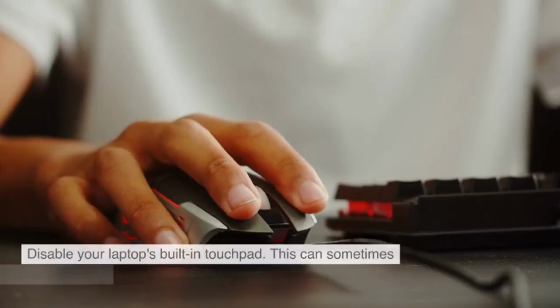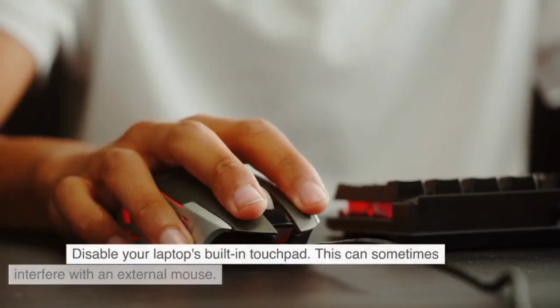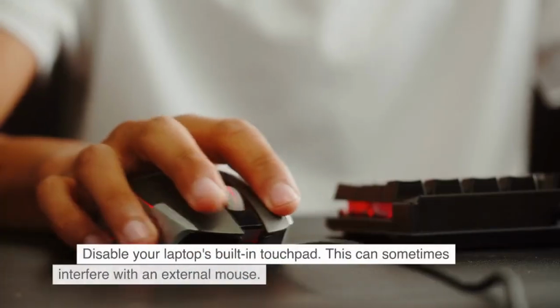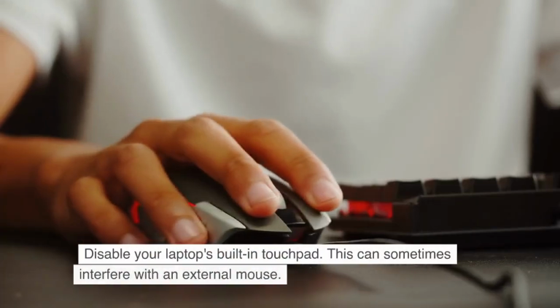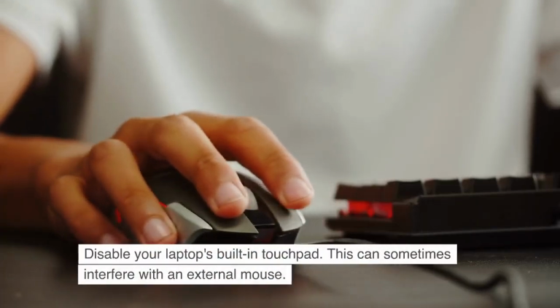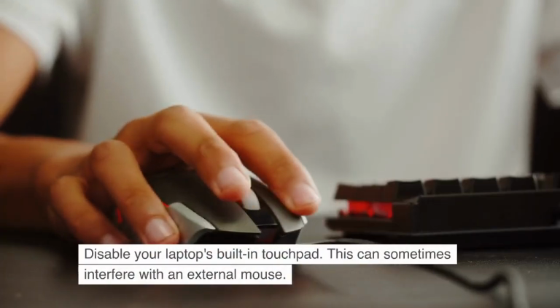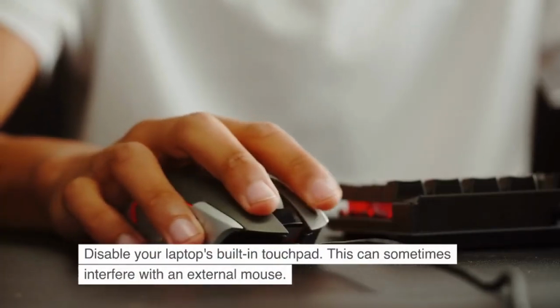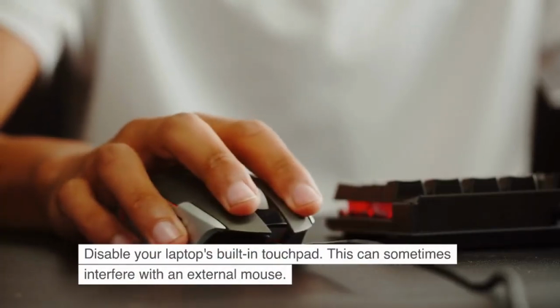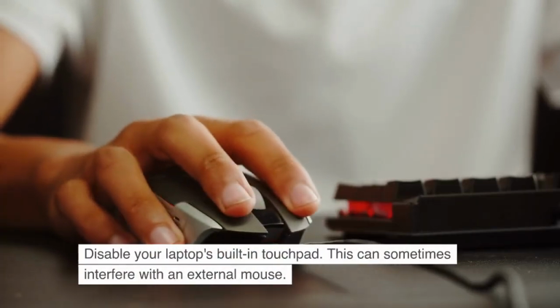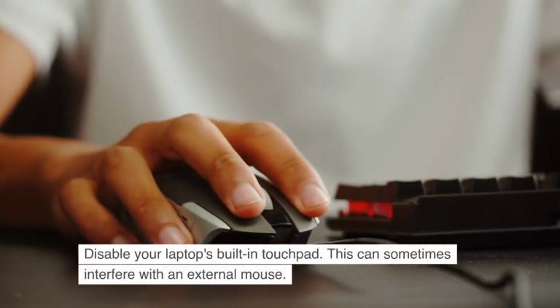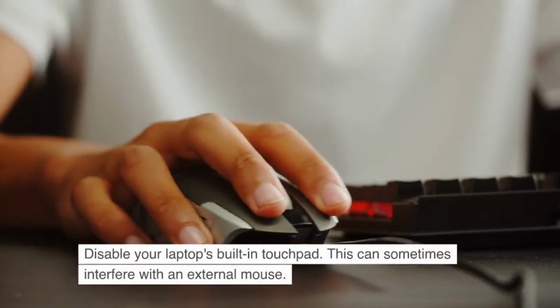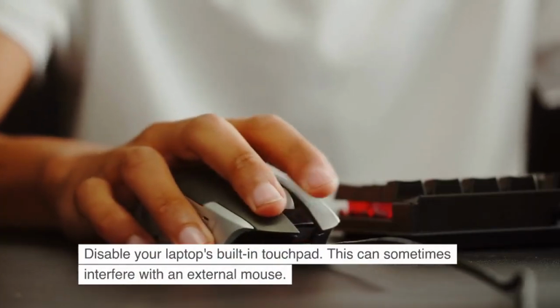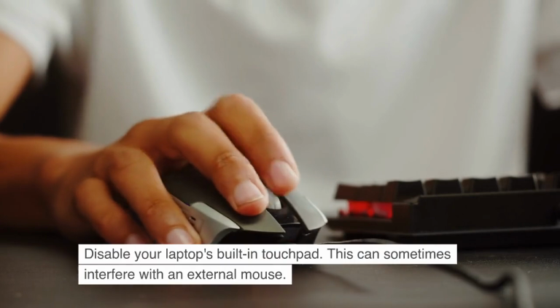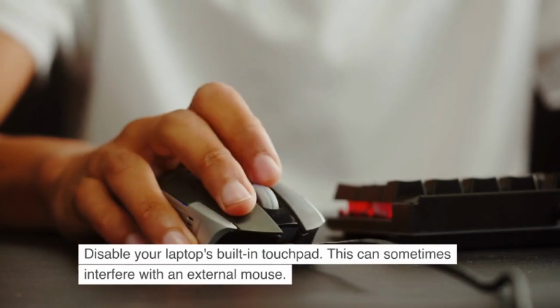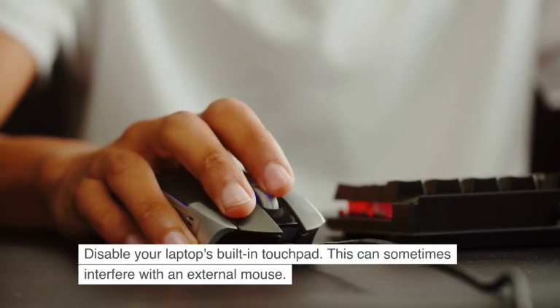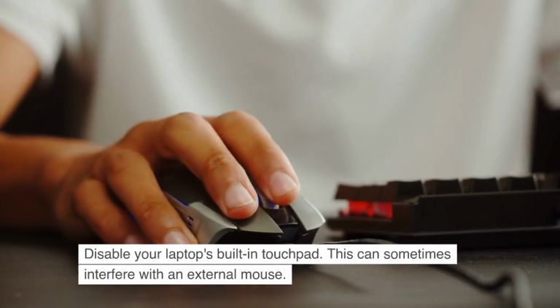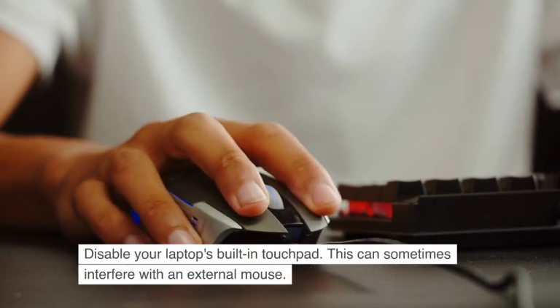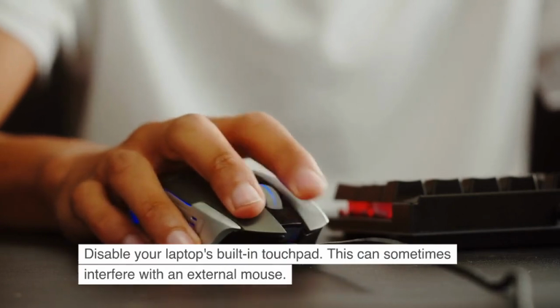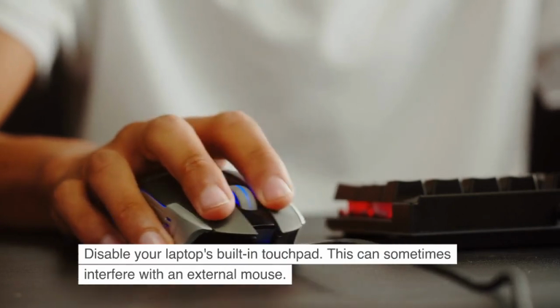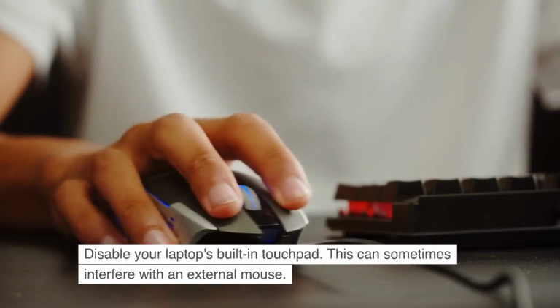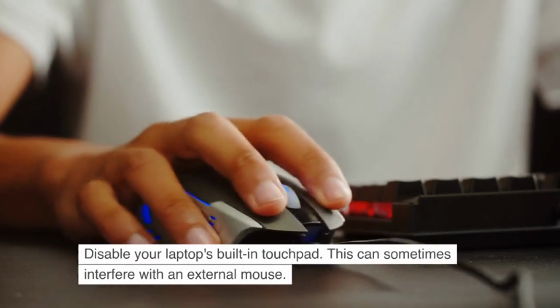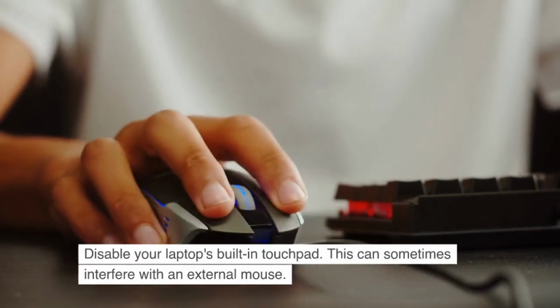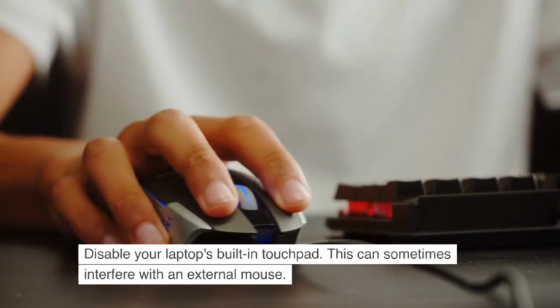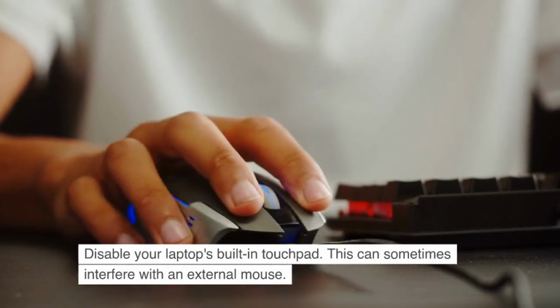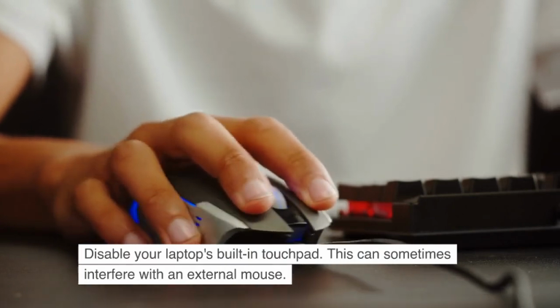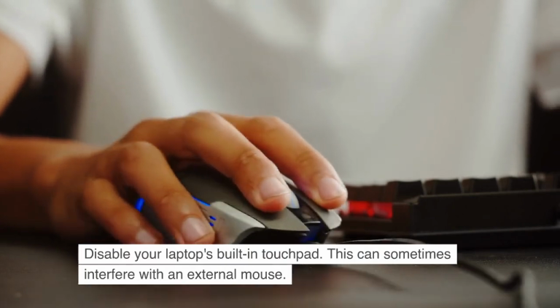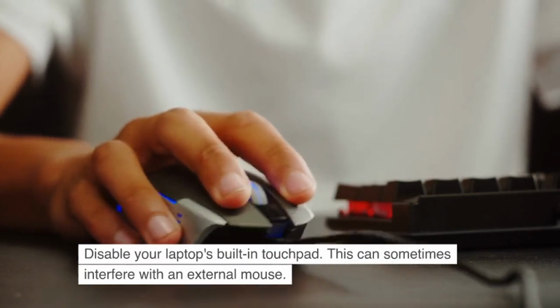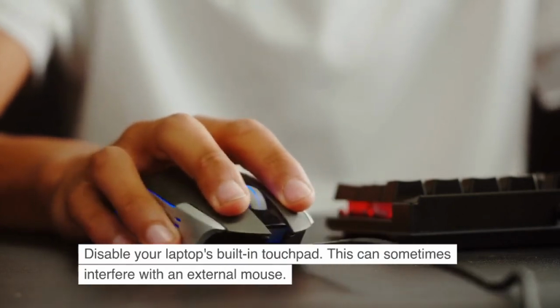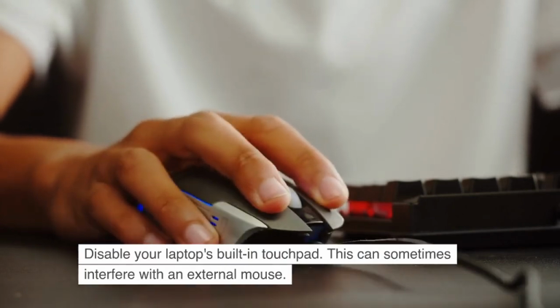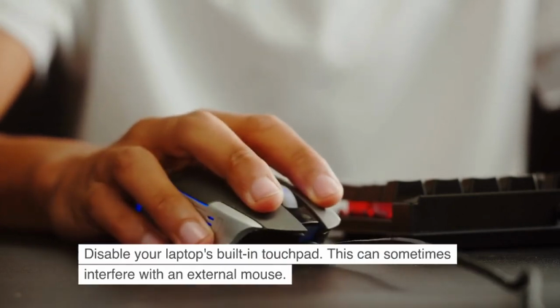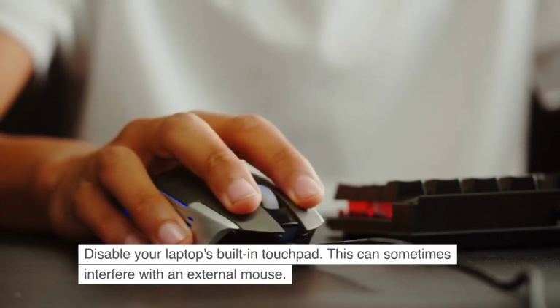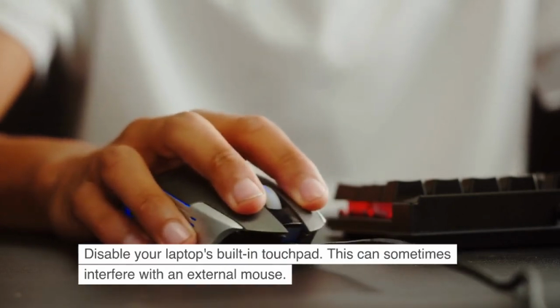Disable your laptop's built-in touchpad. This can sometimes interfere with an external mouse.